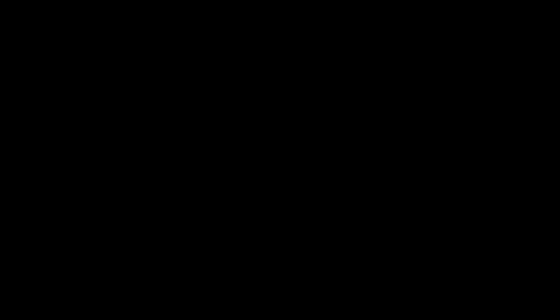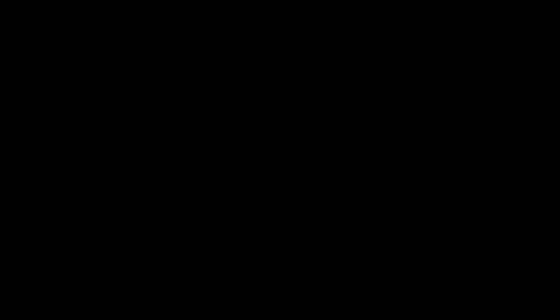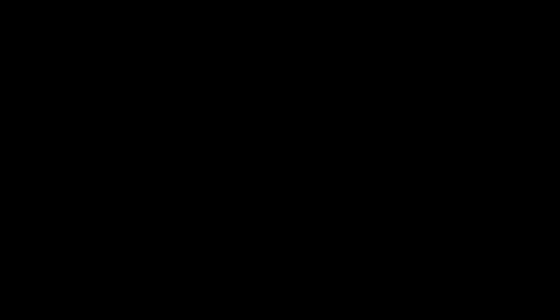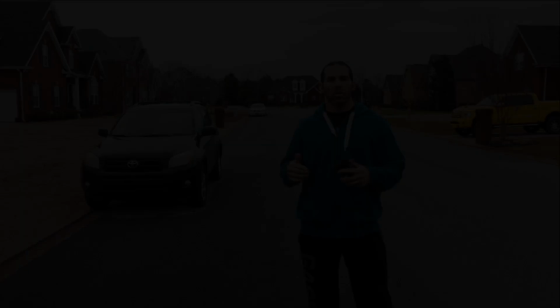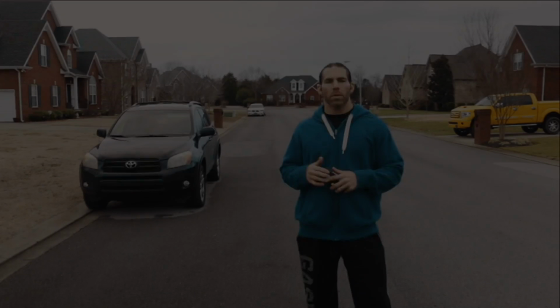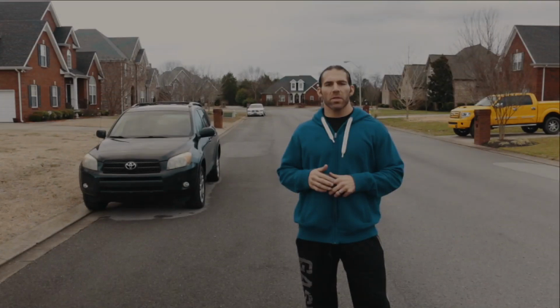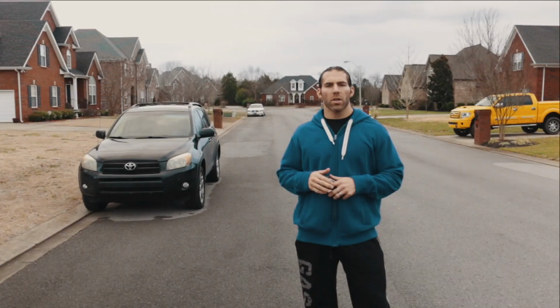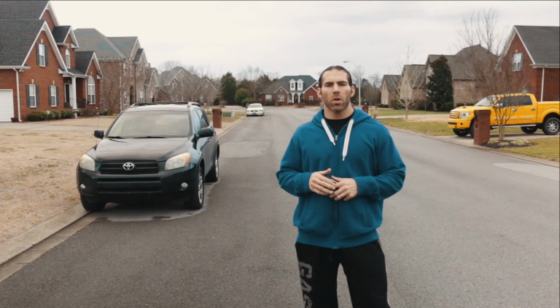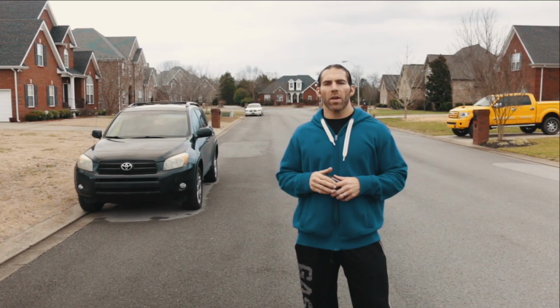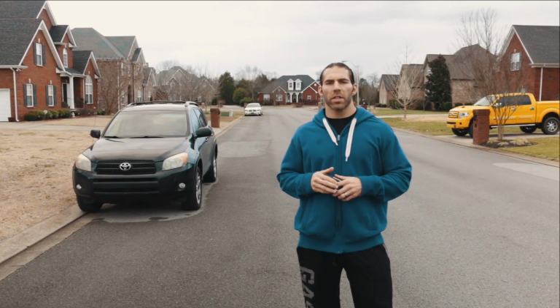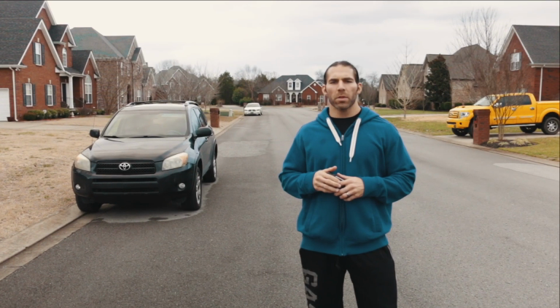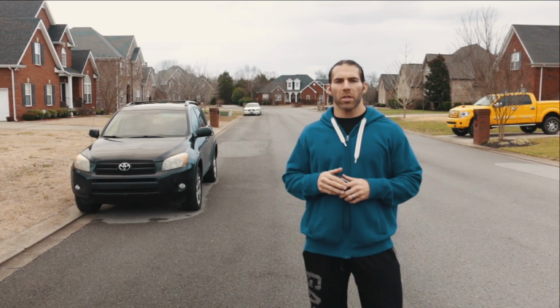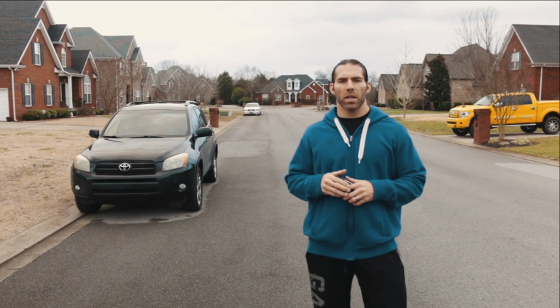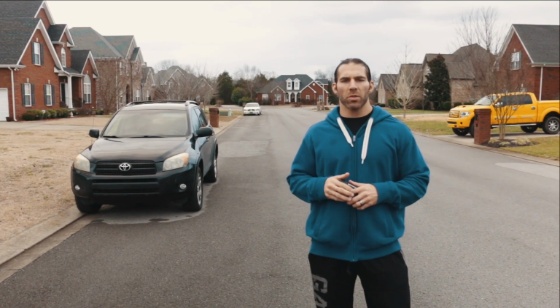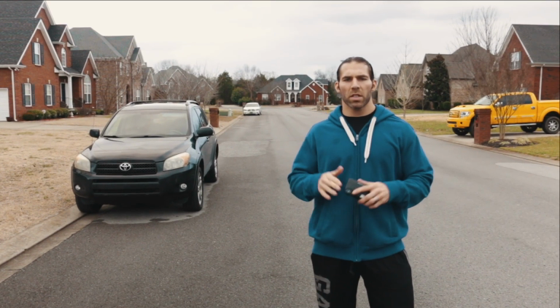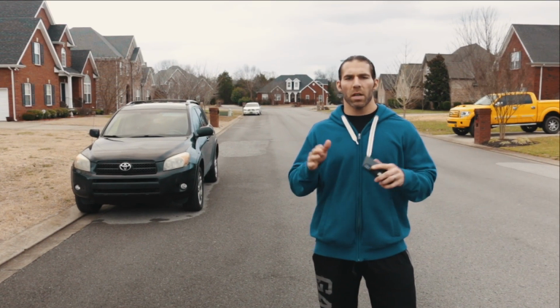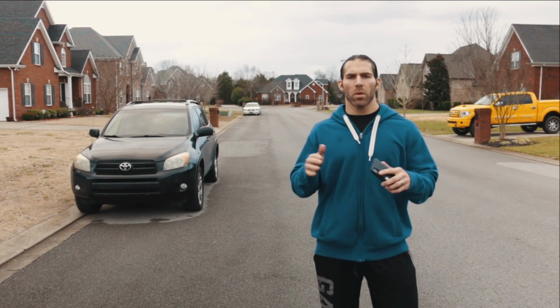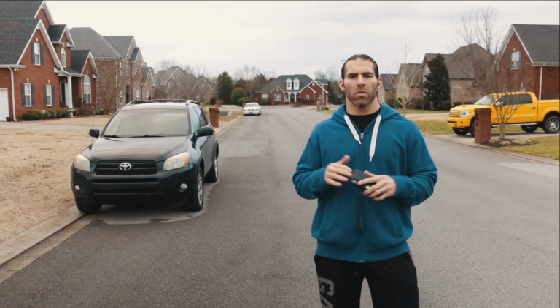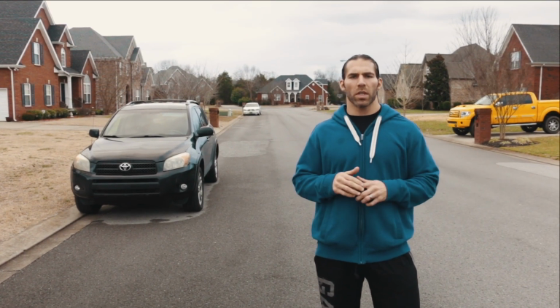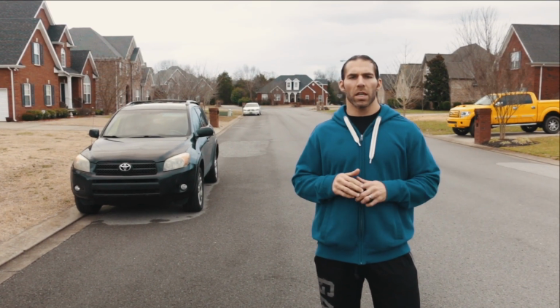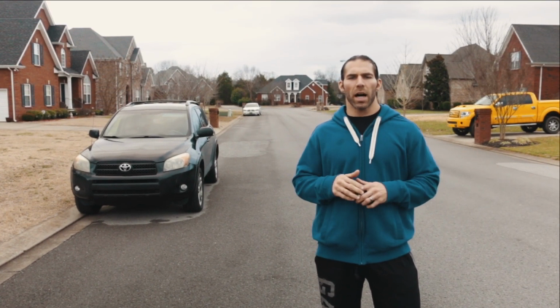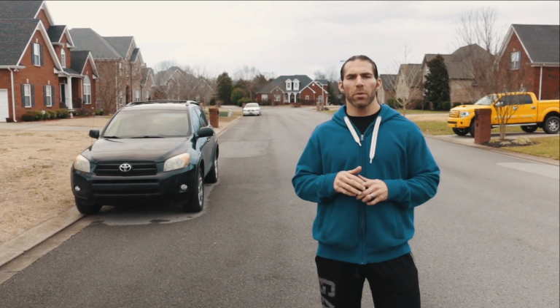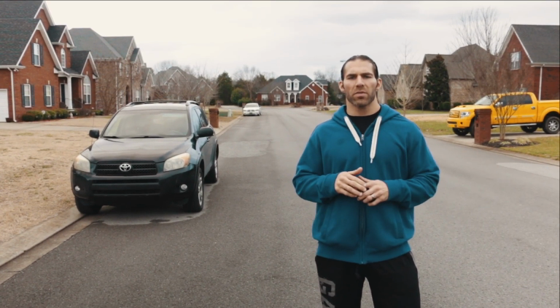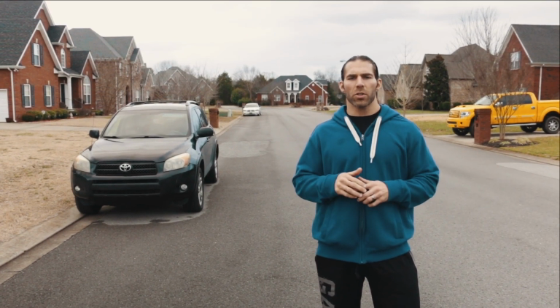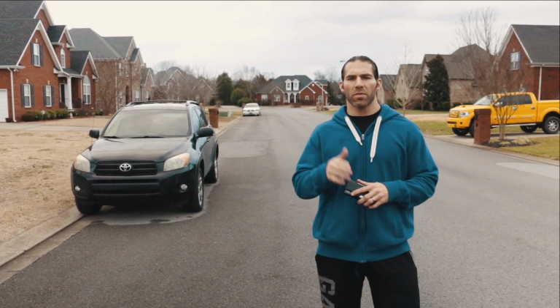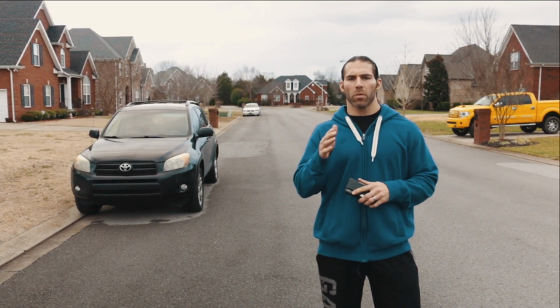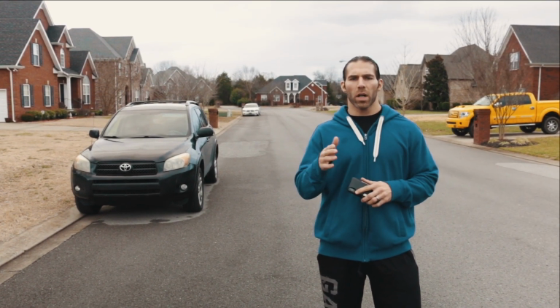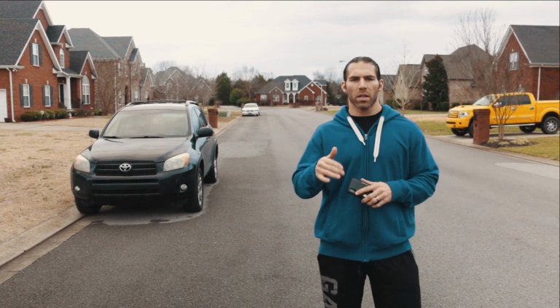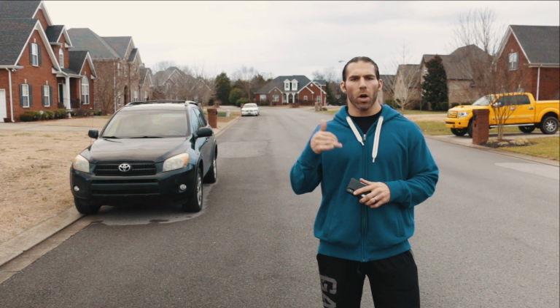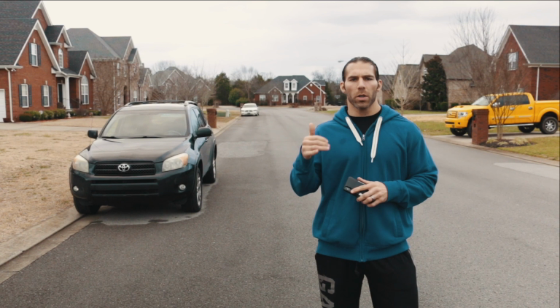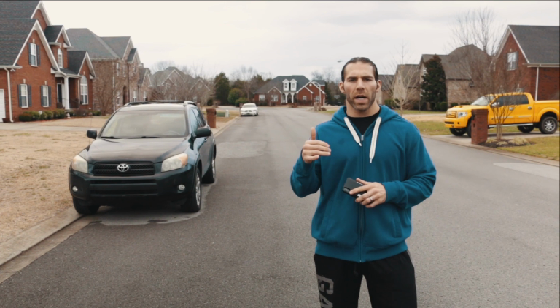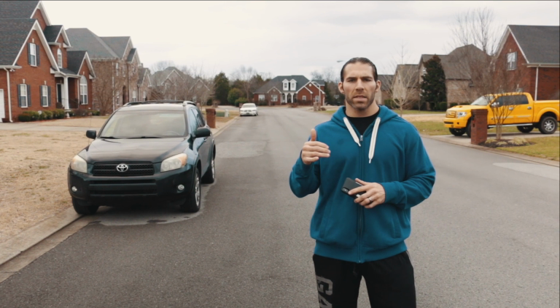Hey guys, this is Craig Caperso, co-founder here with Metron. I'm just going to demo the iOS version of our run audio guidance.